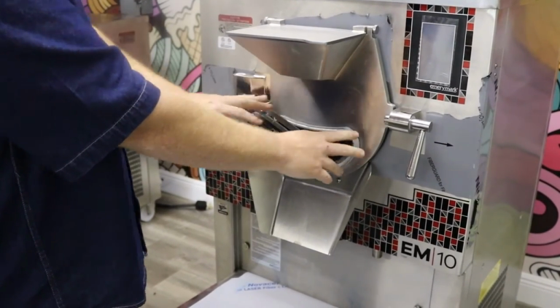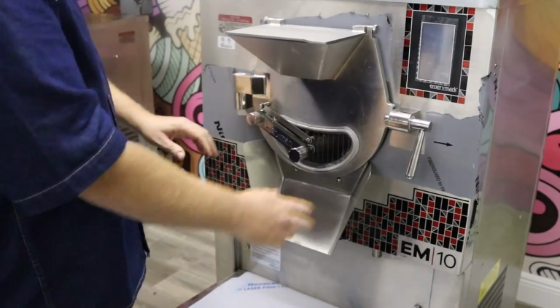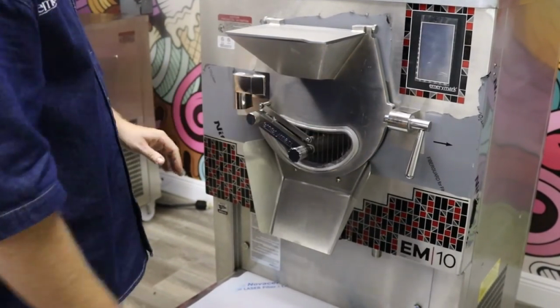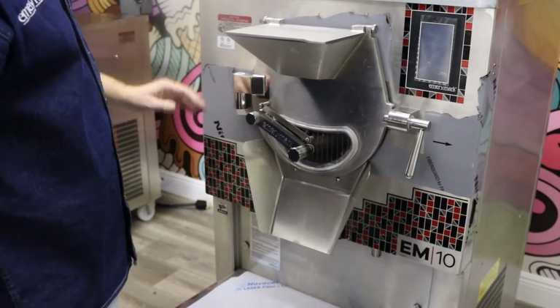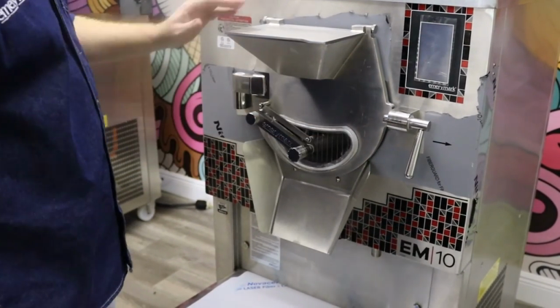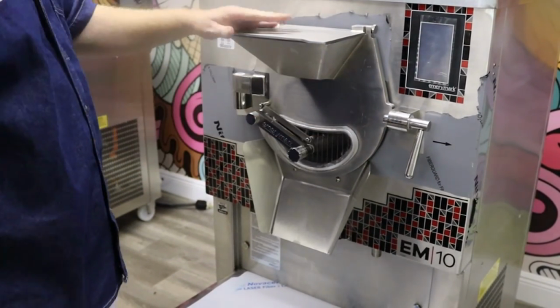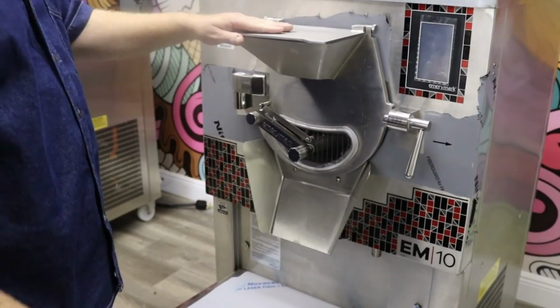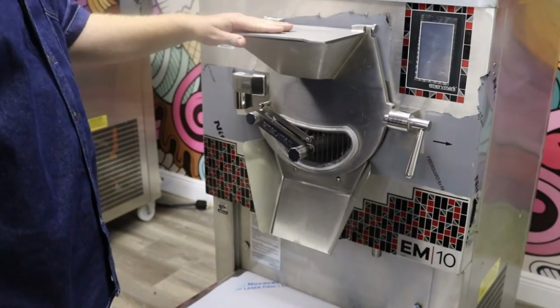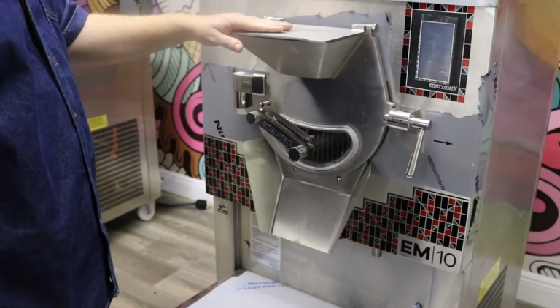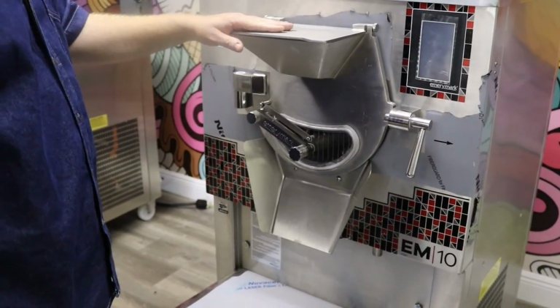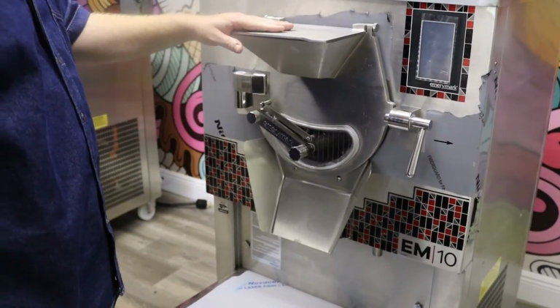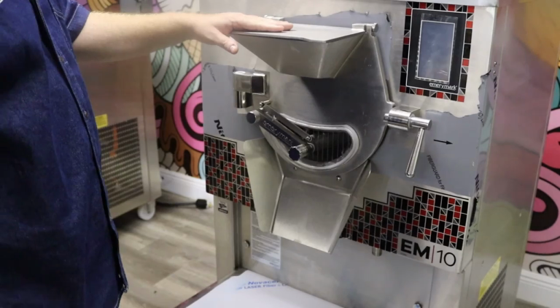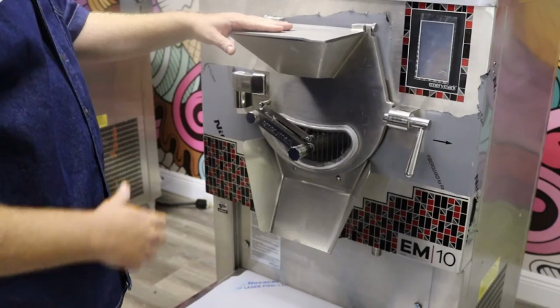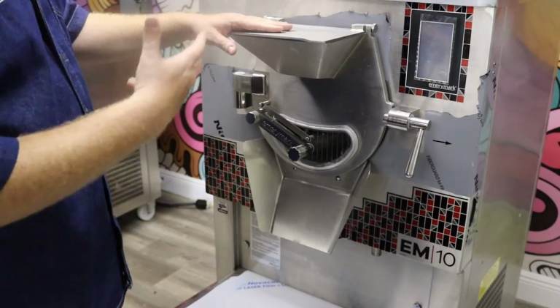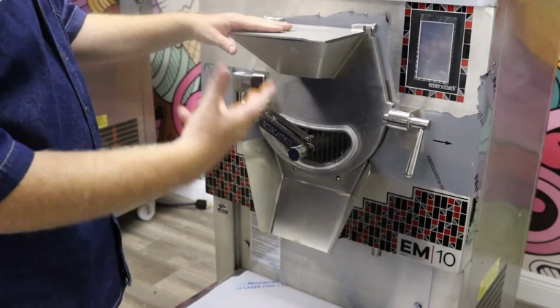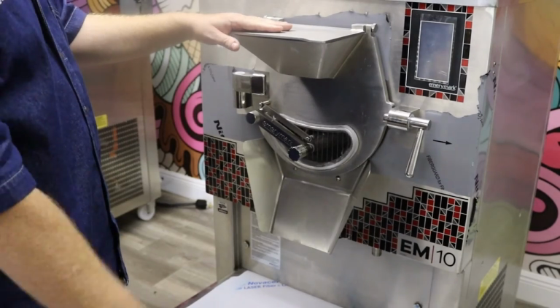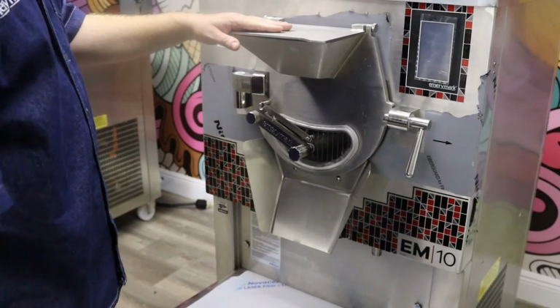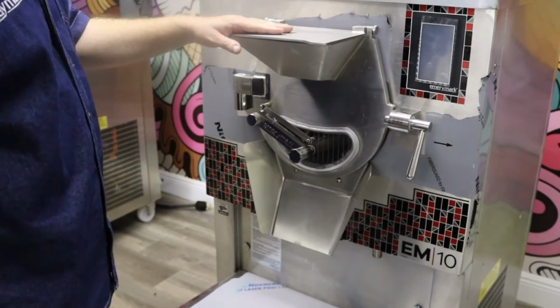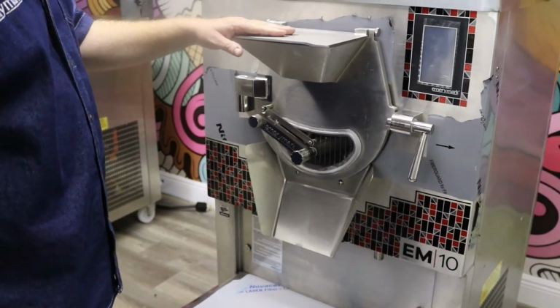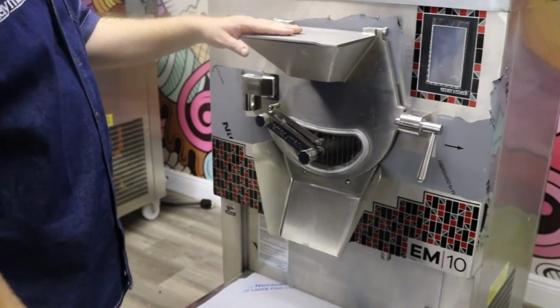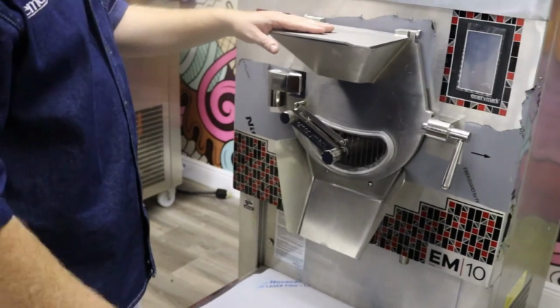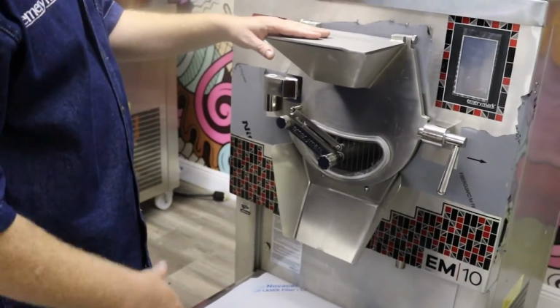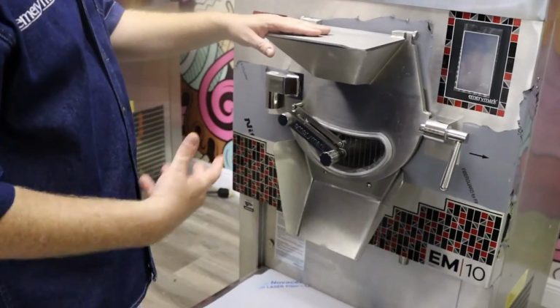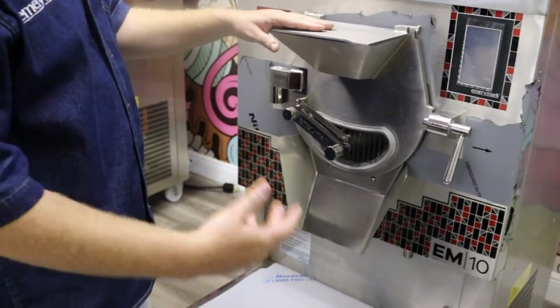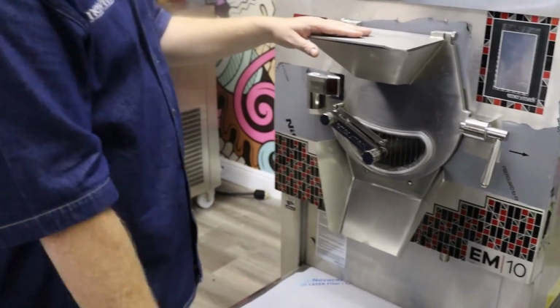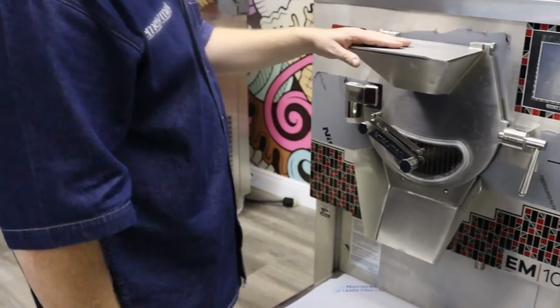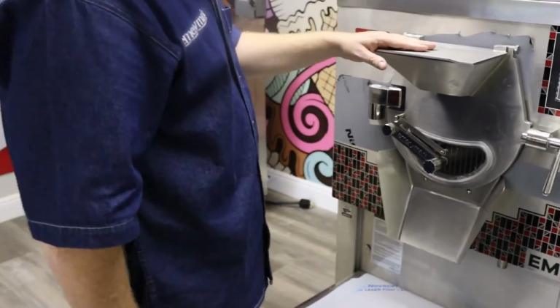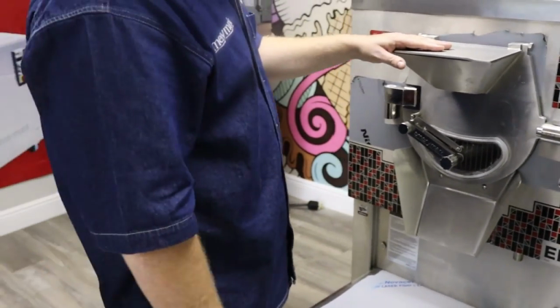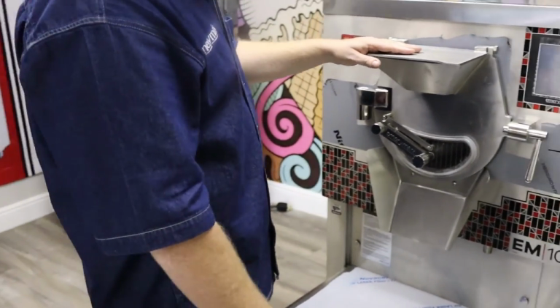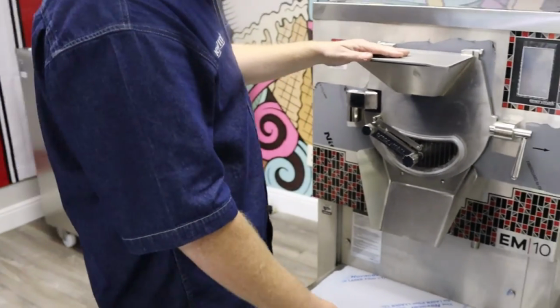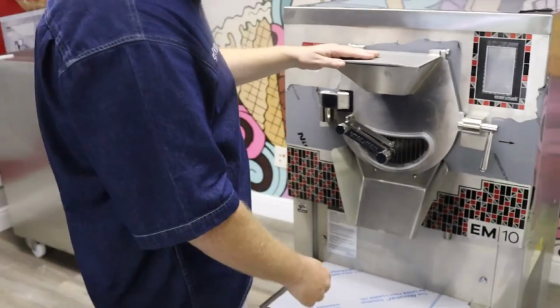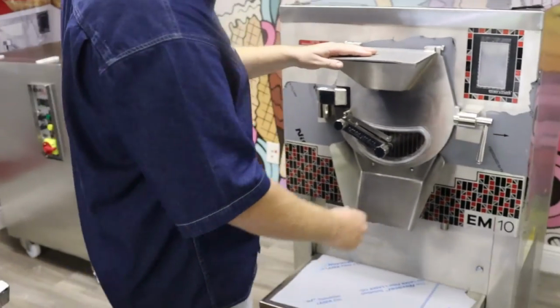We're going to go ahead and put sanitizer in before we do a run, so we'll see you in a bit.